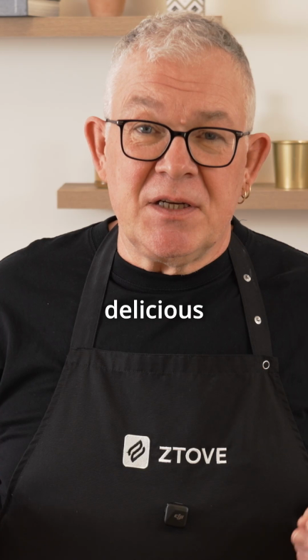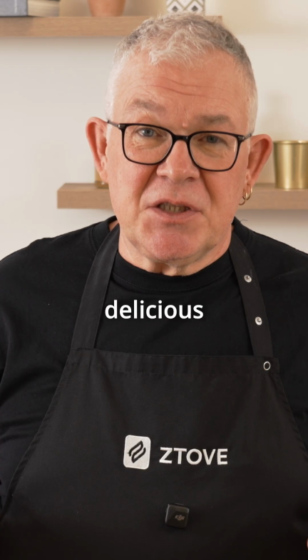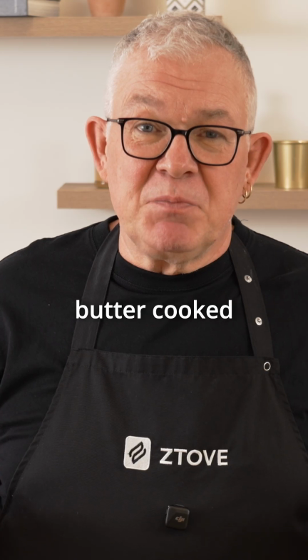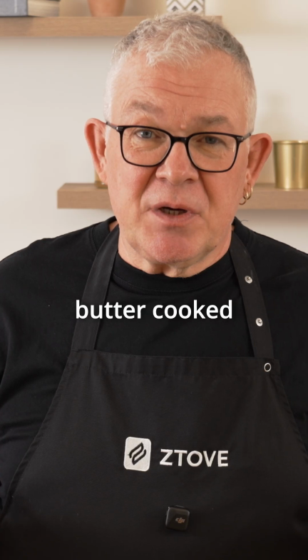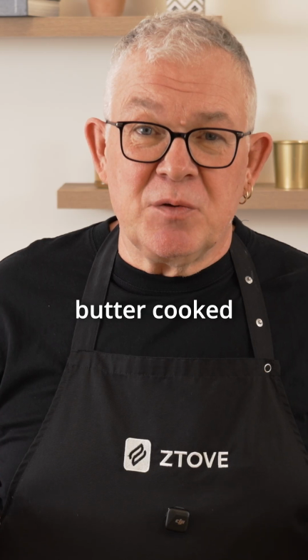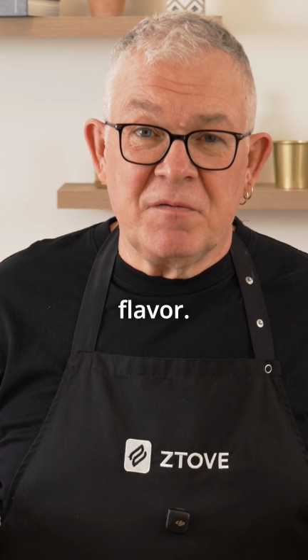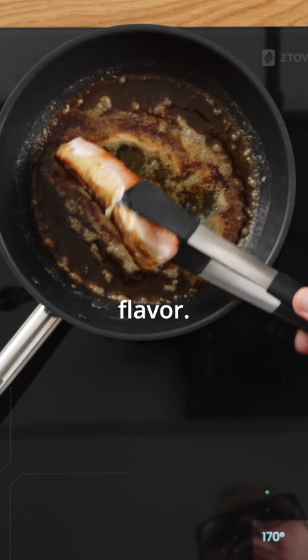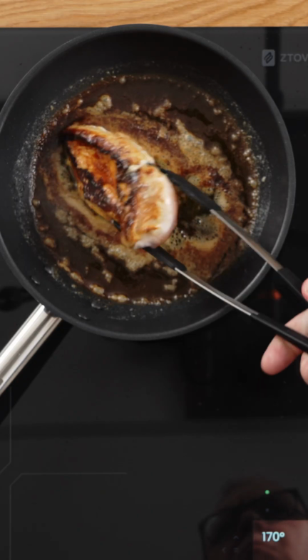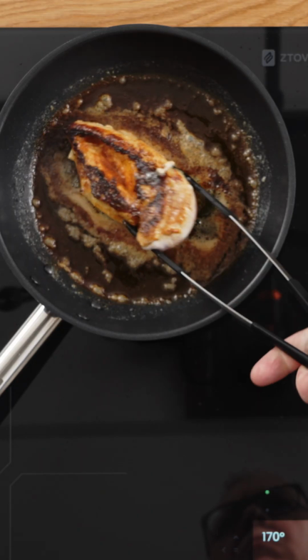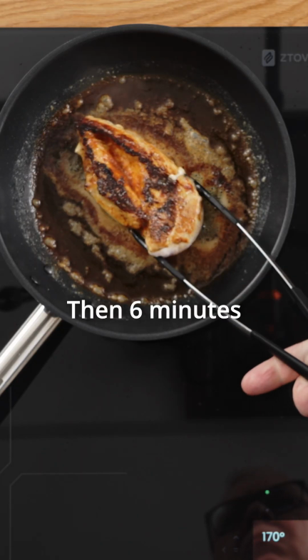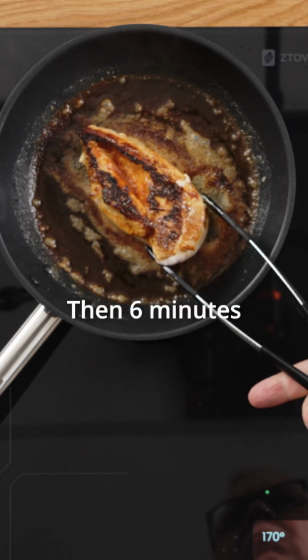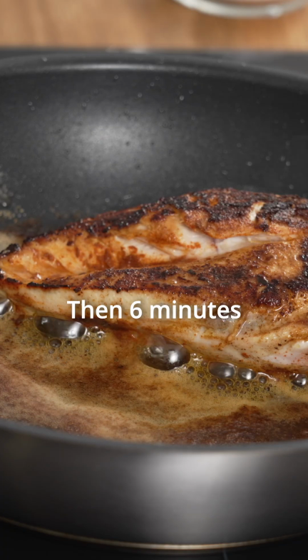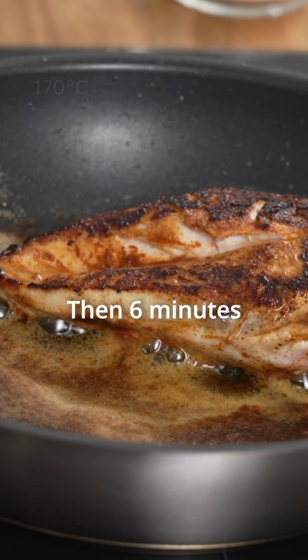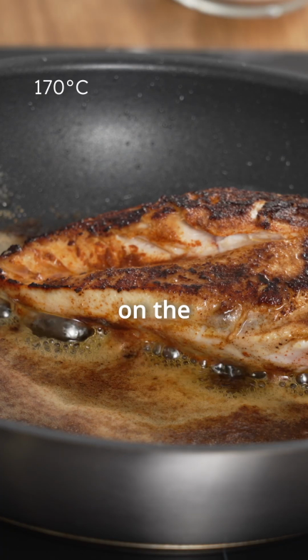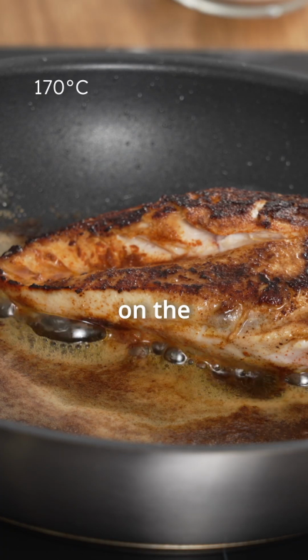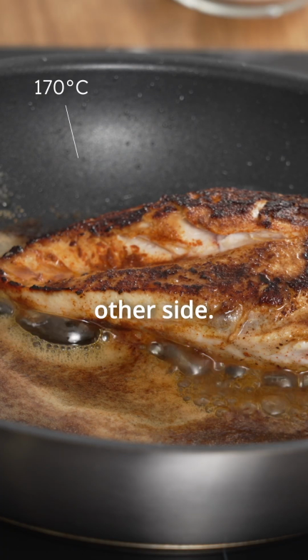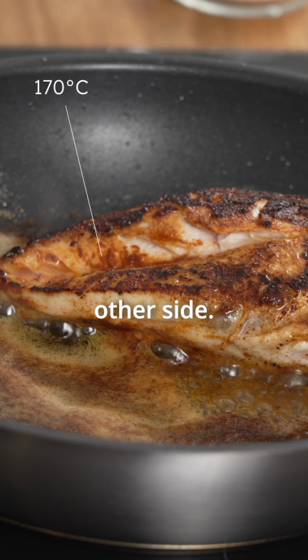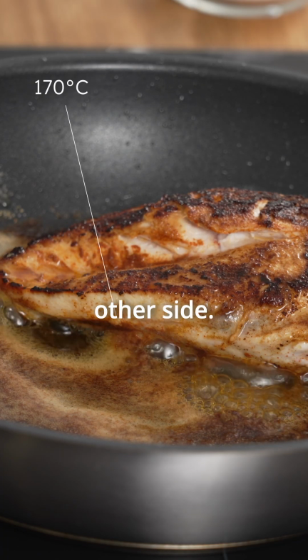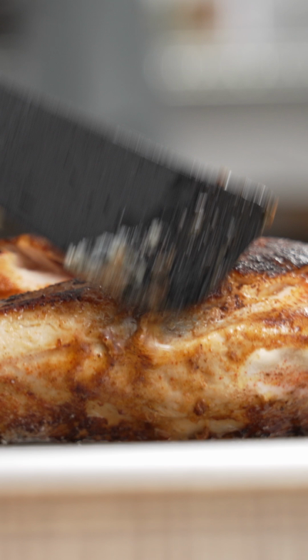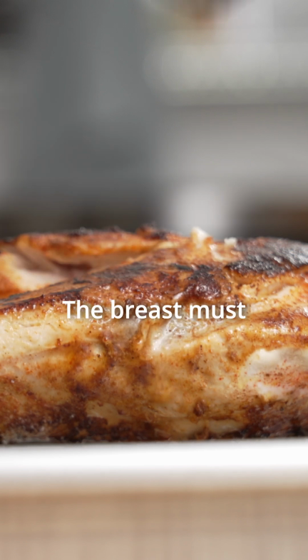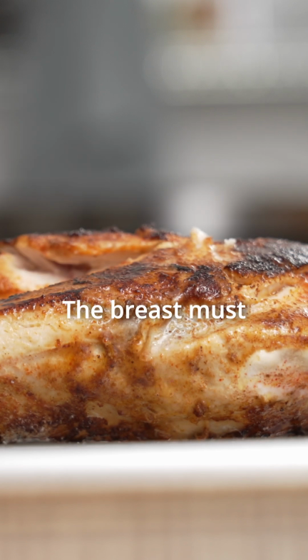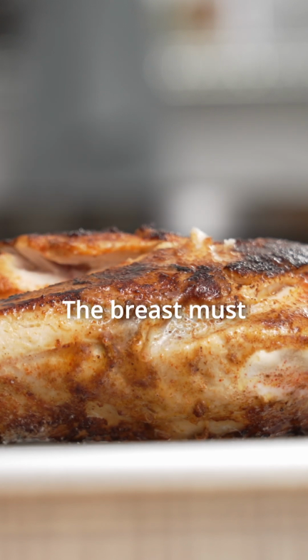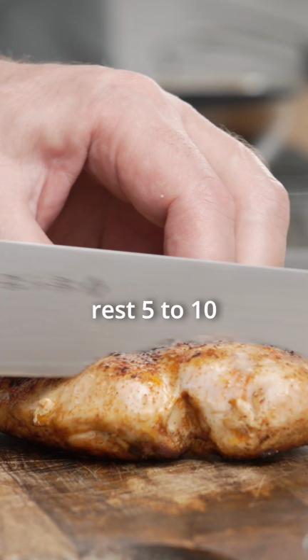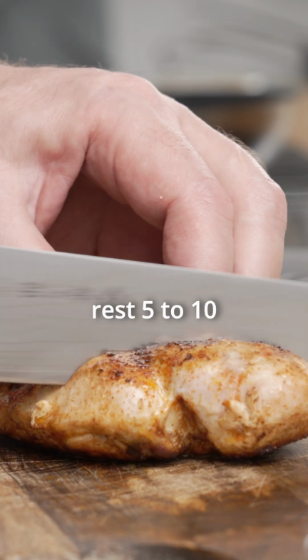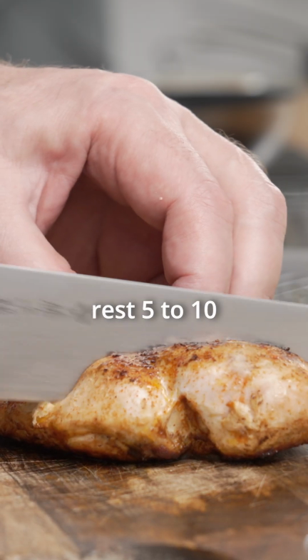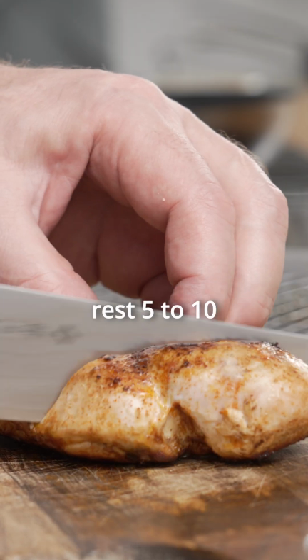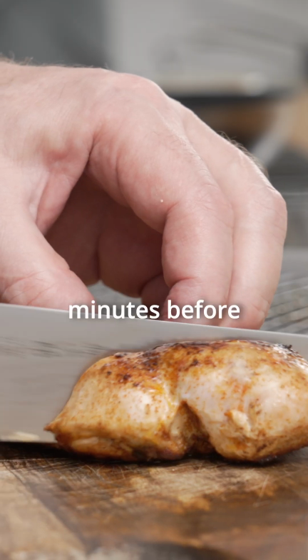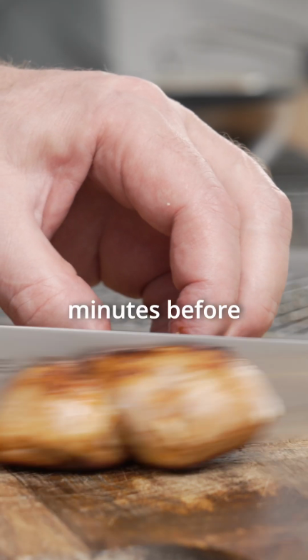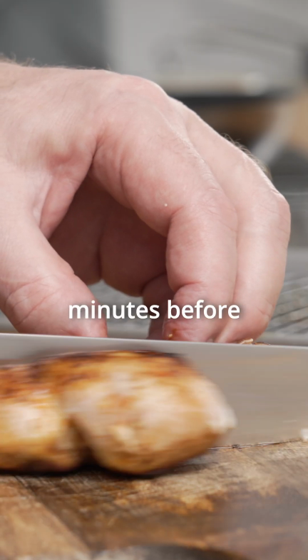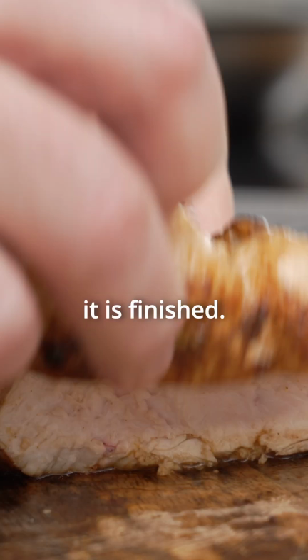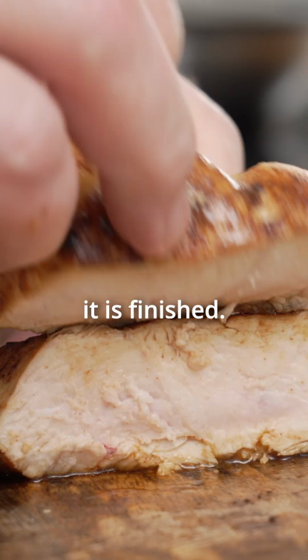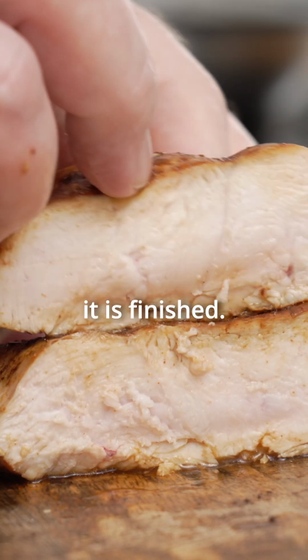Then cook six minutes on the other side. The breast must rest five to ten minutes before it's finished.